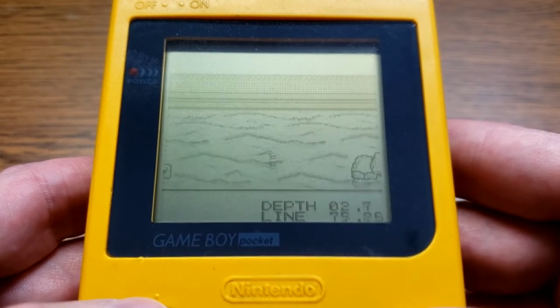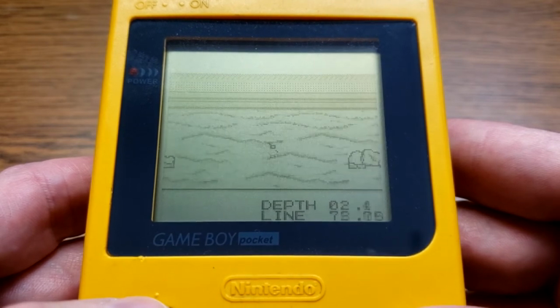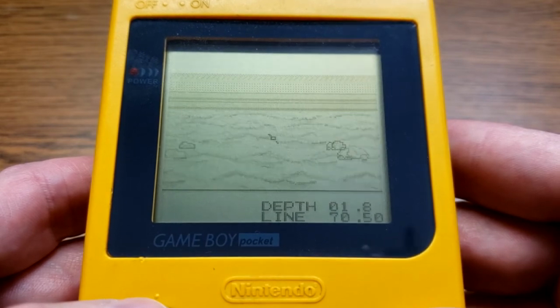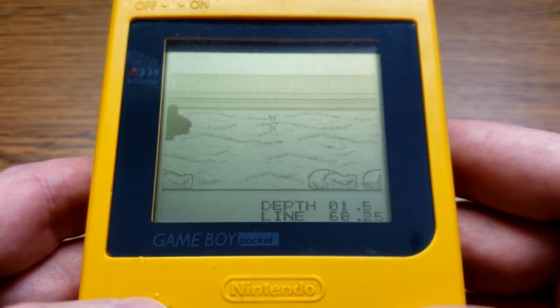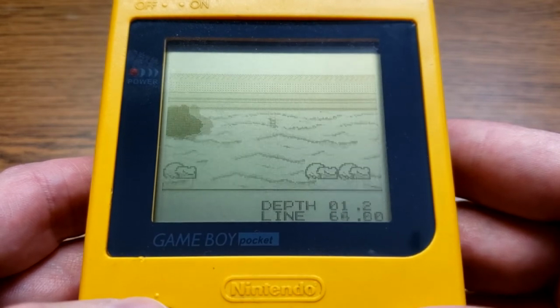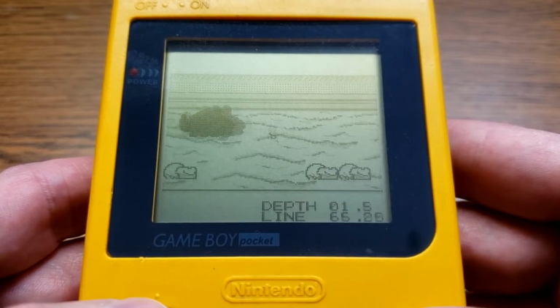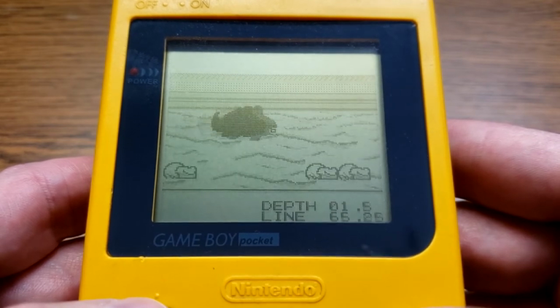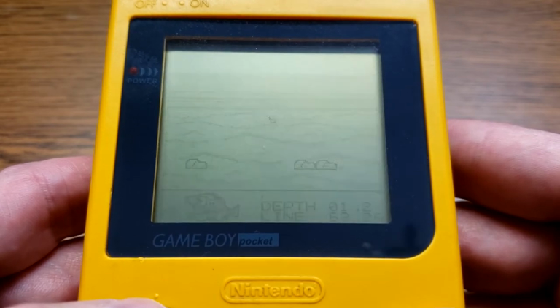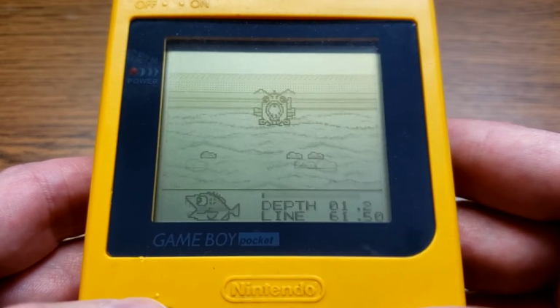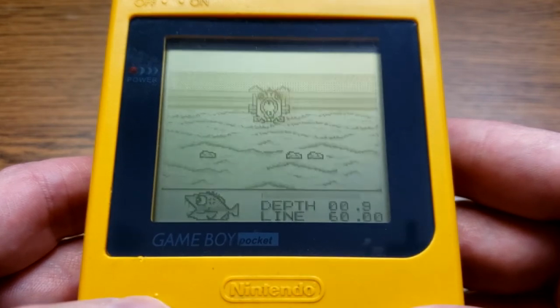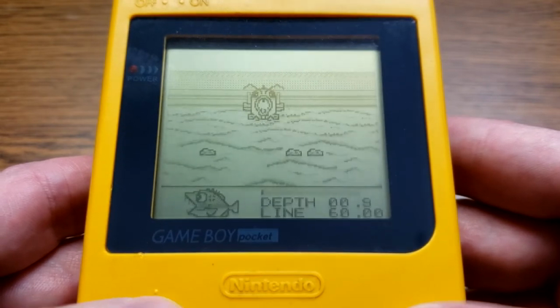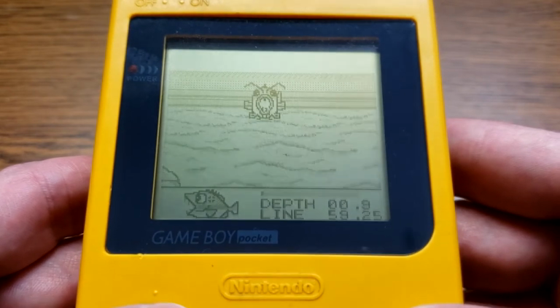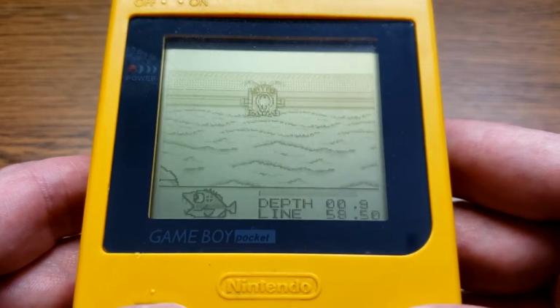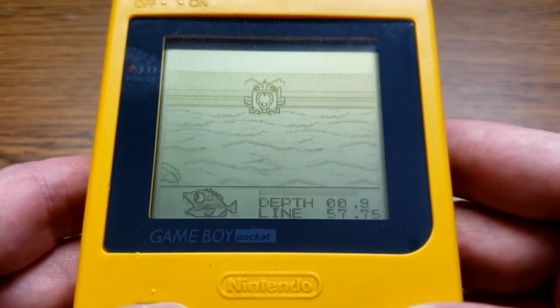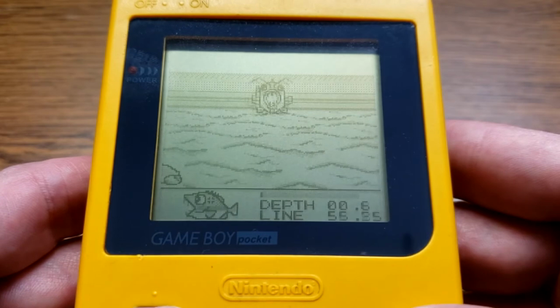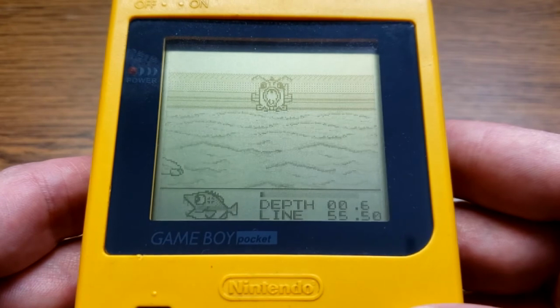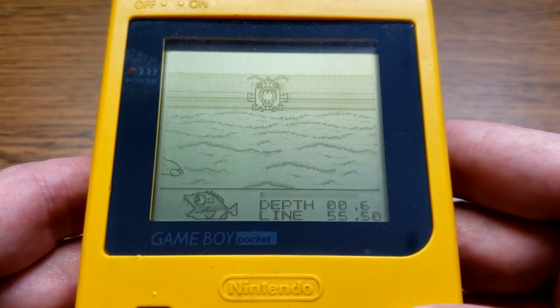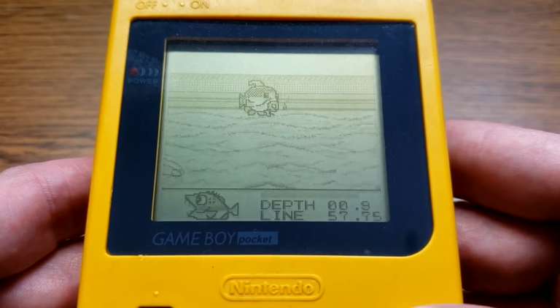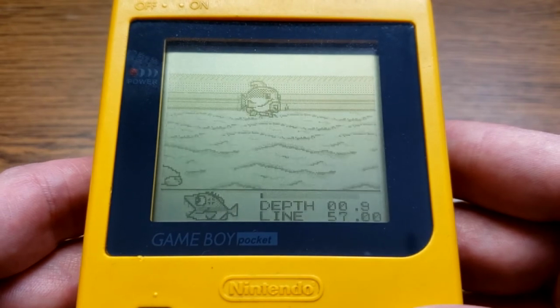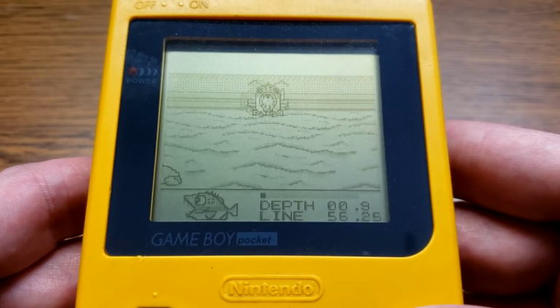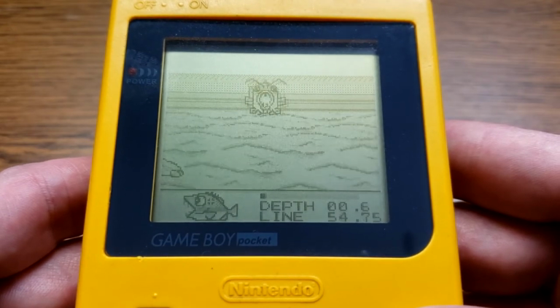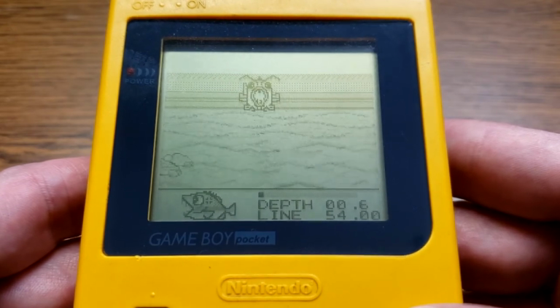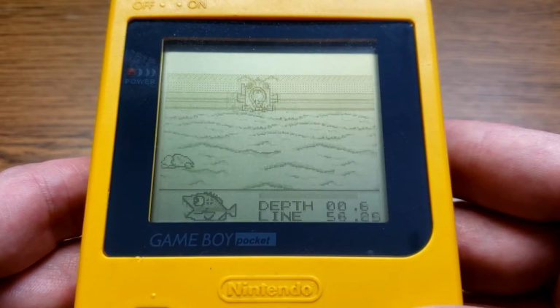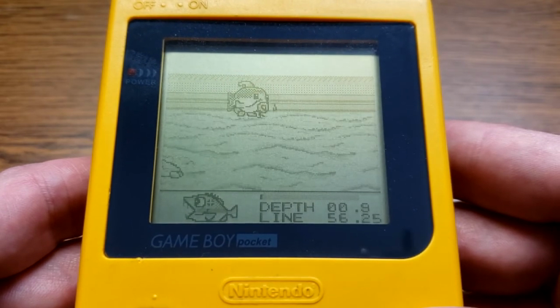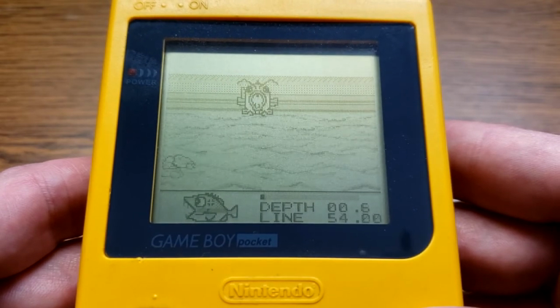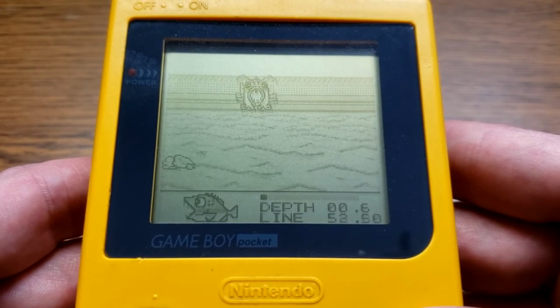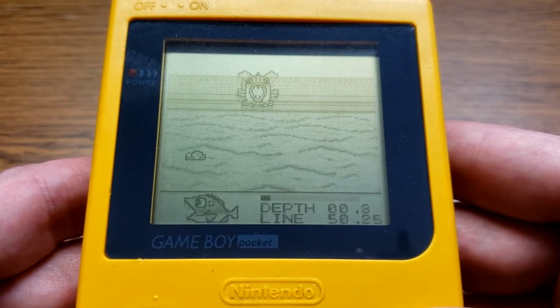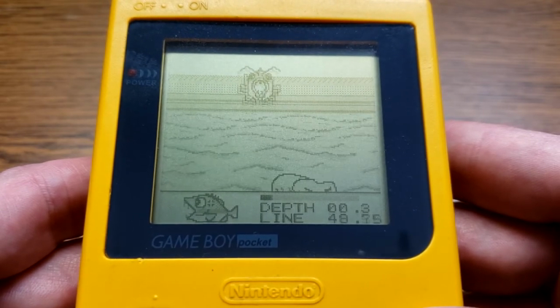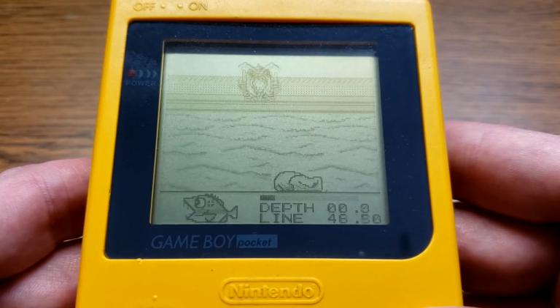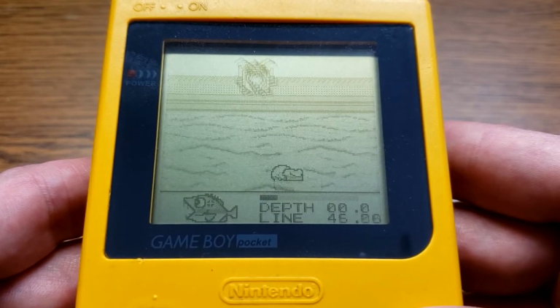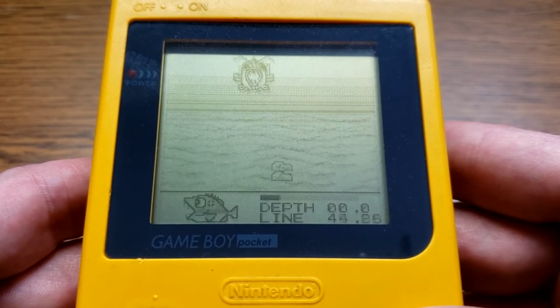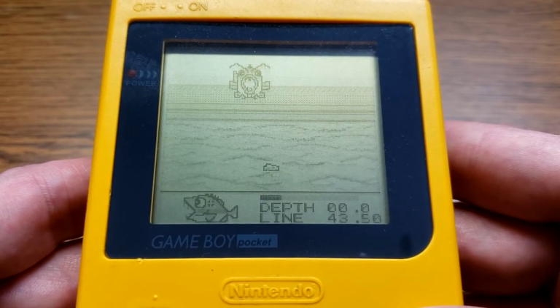I'm not very good at it. Oh, here comes one! I got it — he bit it! What do I do? I guess you just reel him on in.